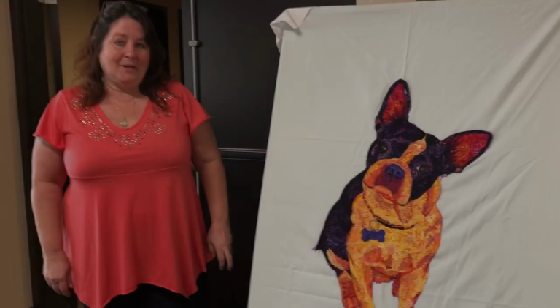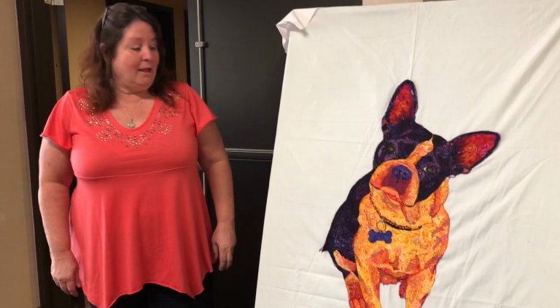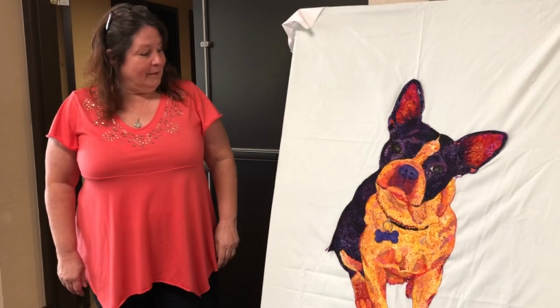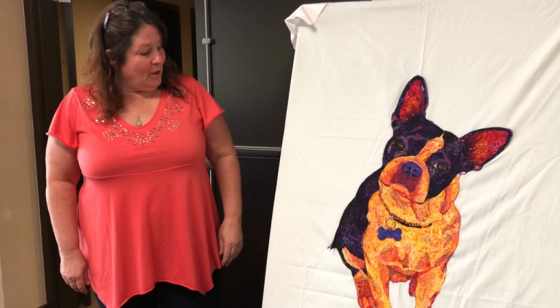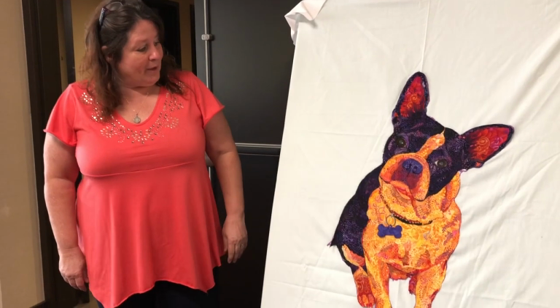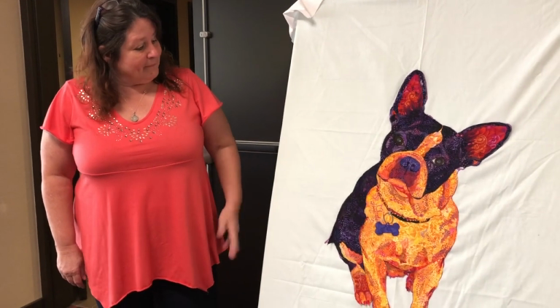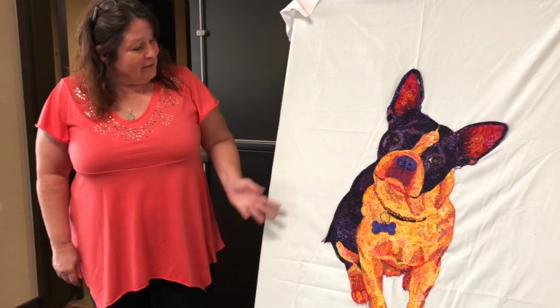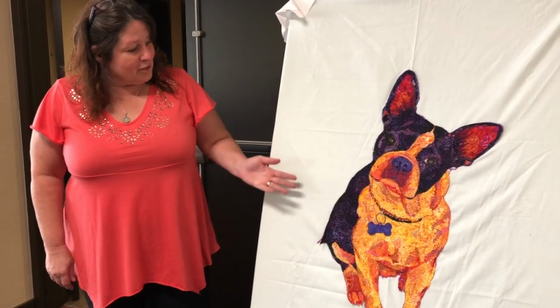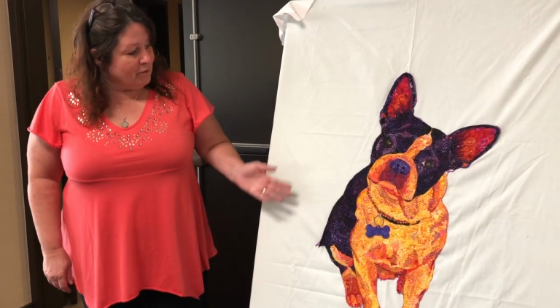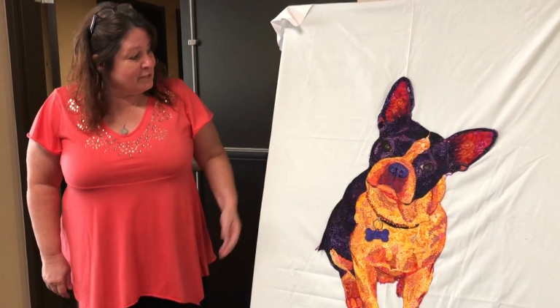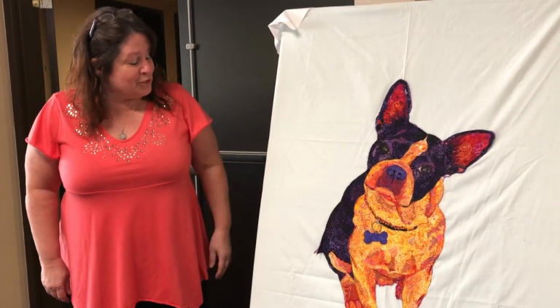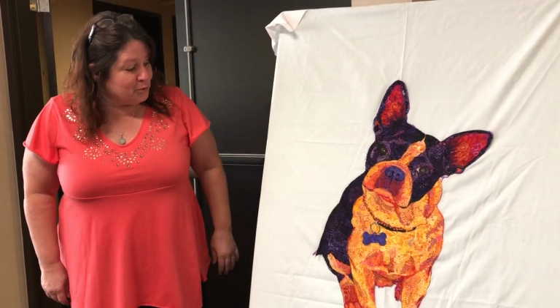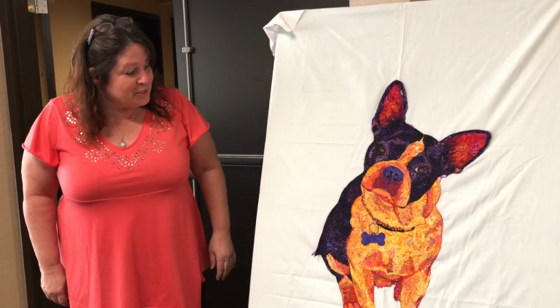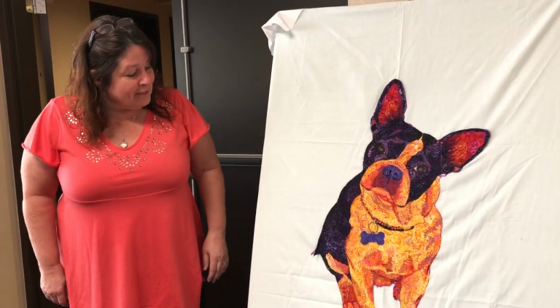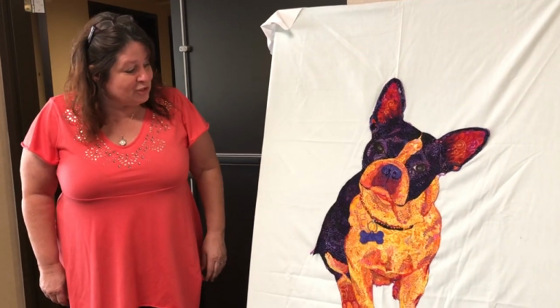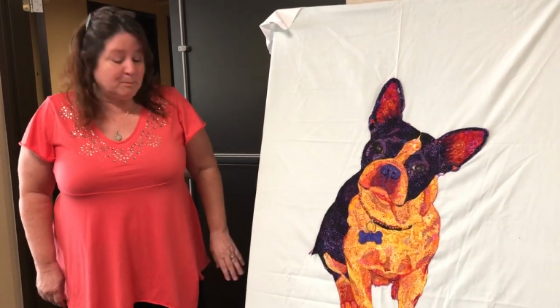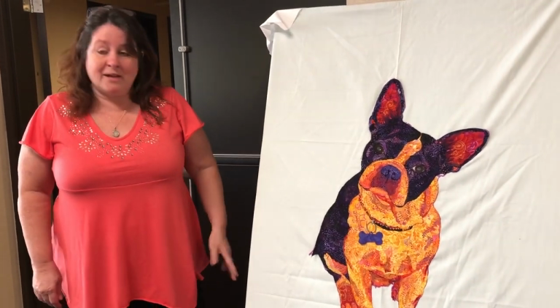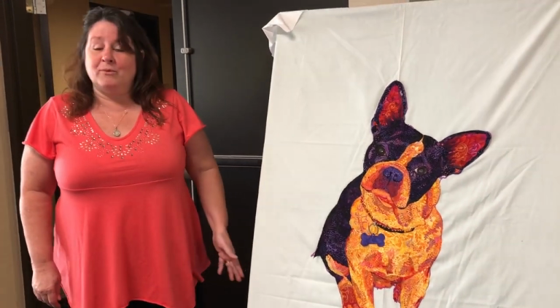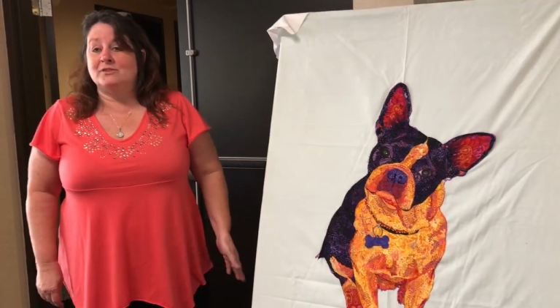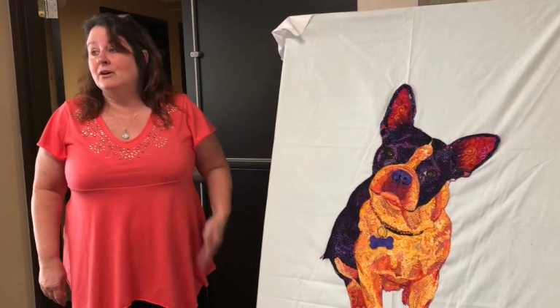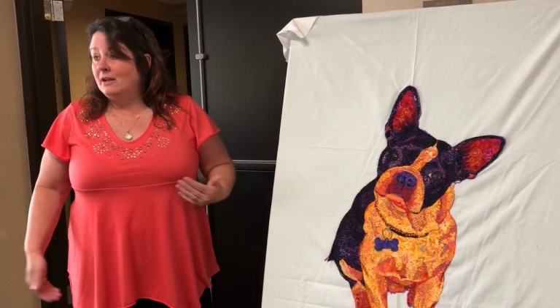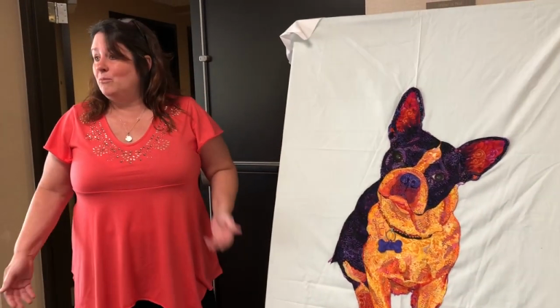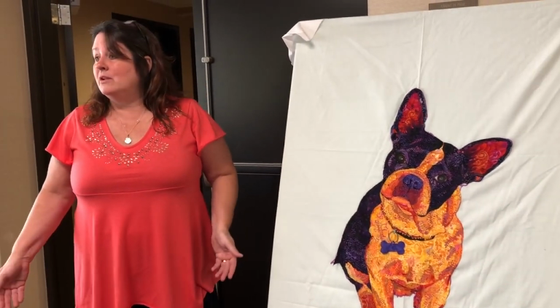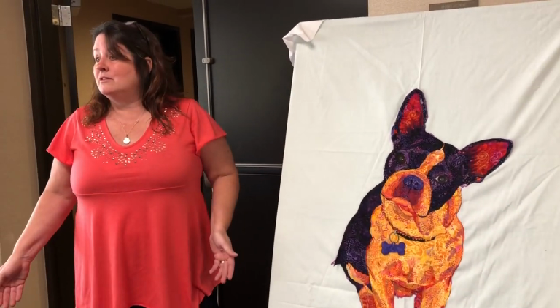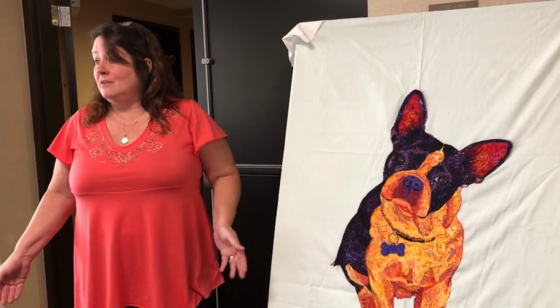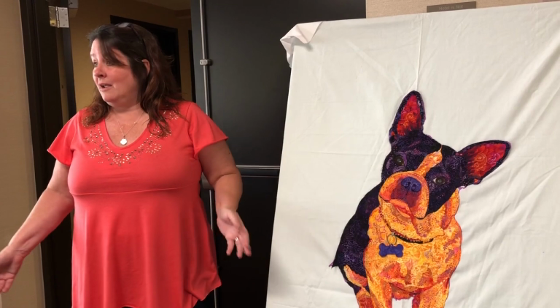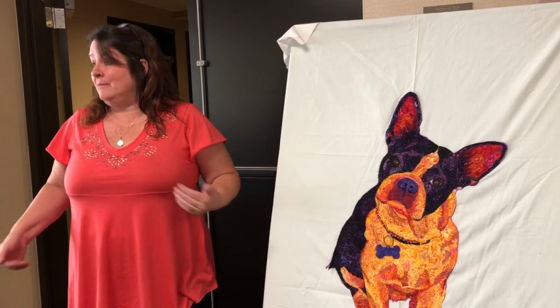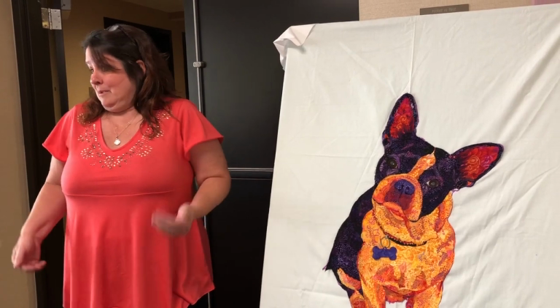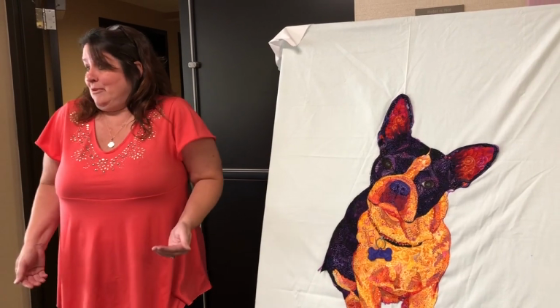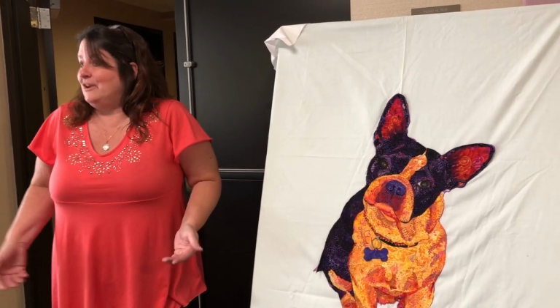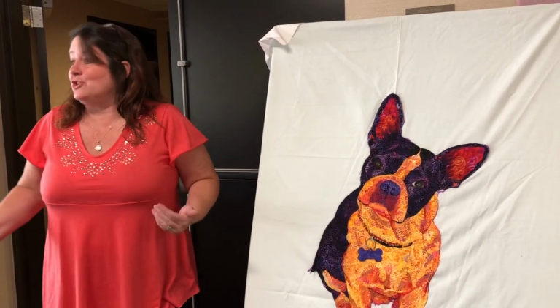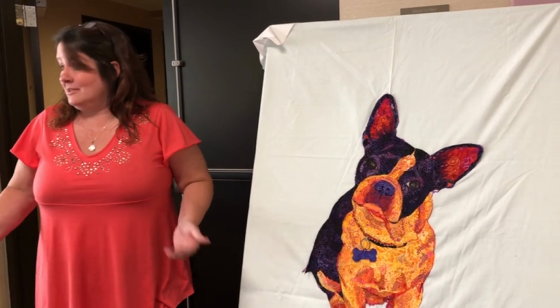Thank you, Lori. So it's Susie. She's a black and white dog, and I wanted... I'm a perfectionist.